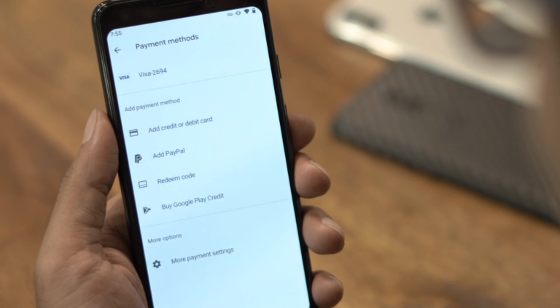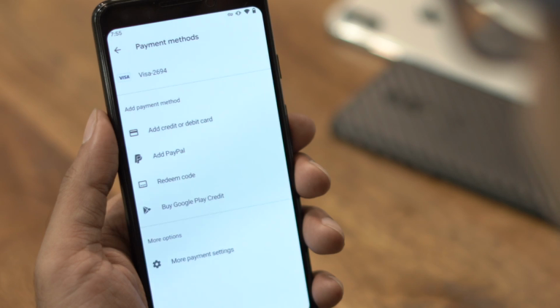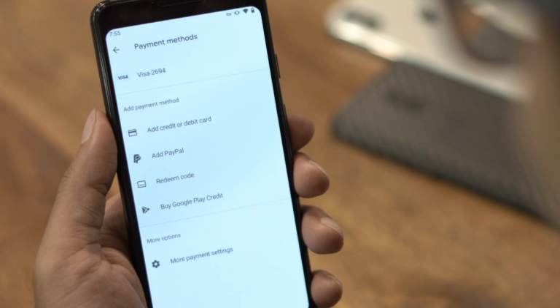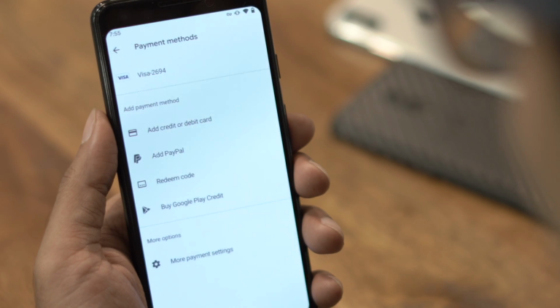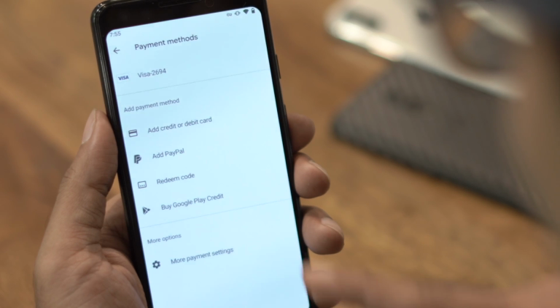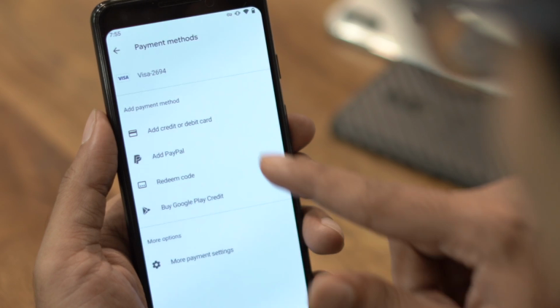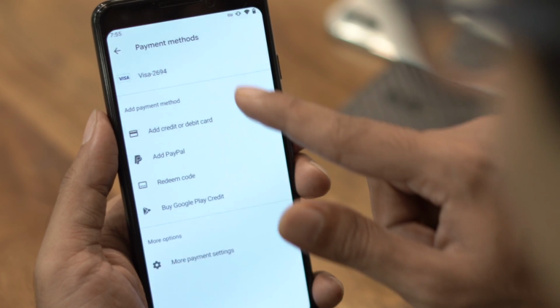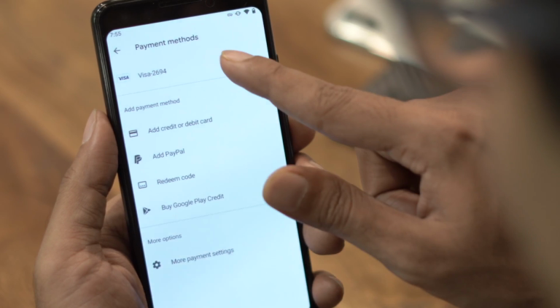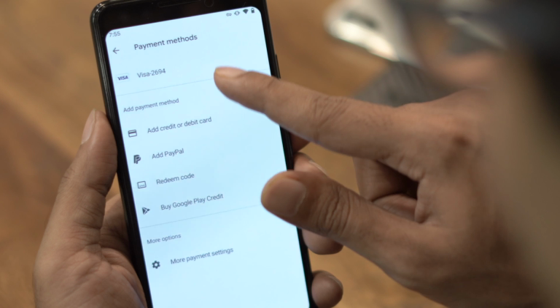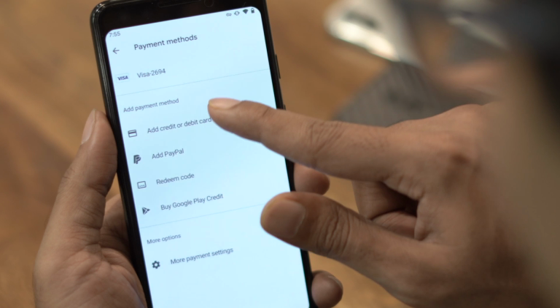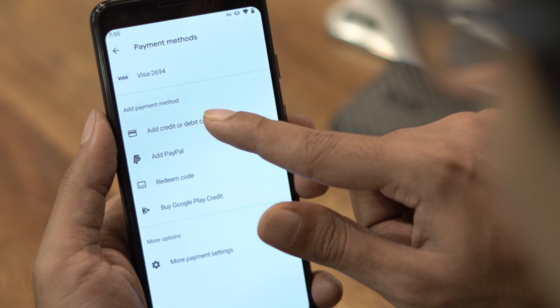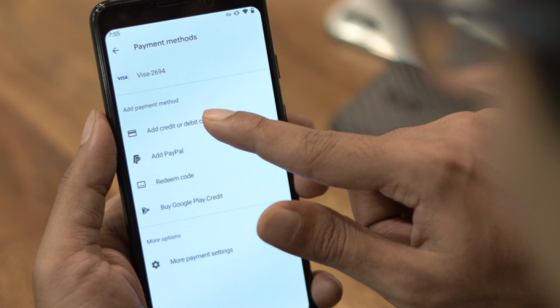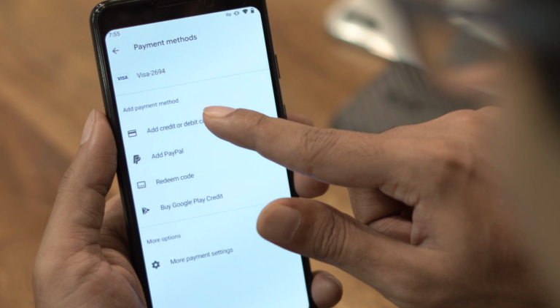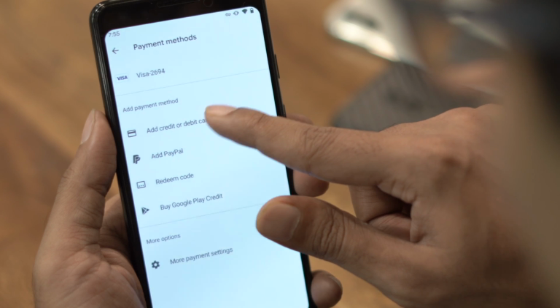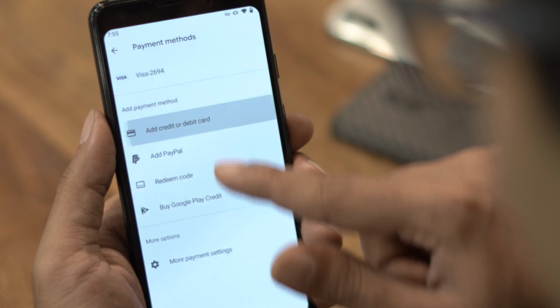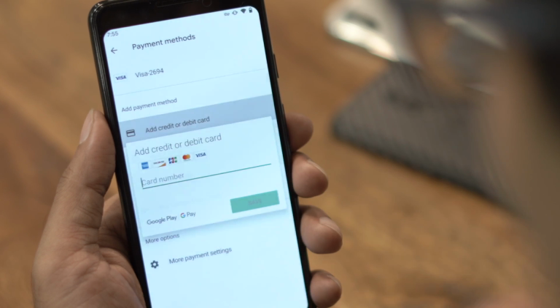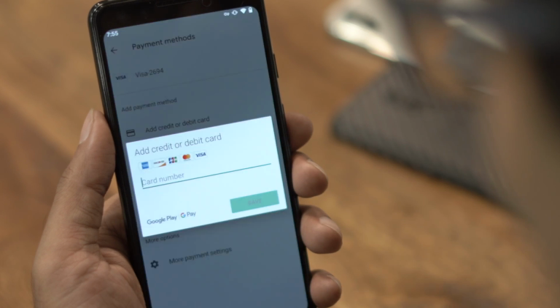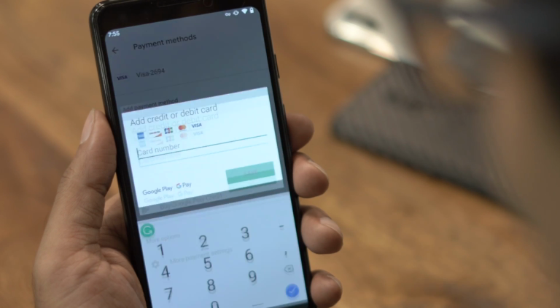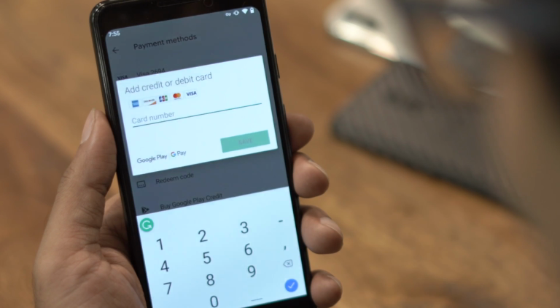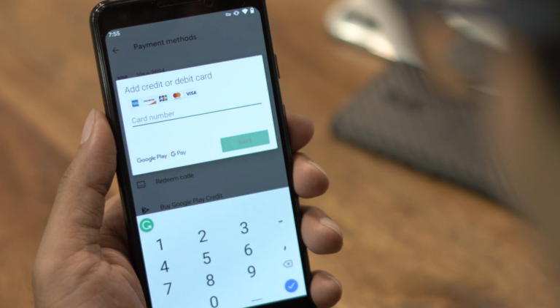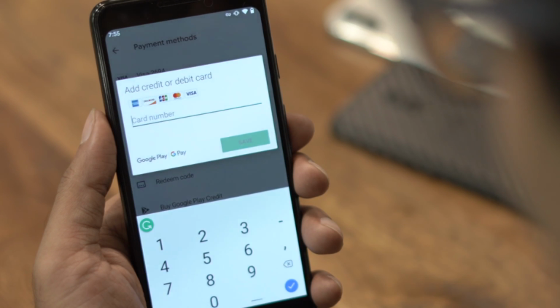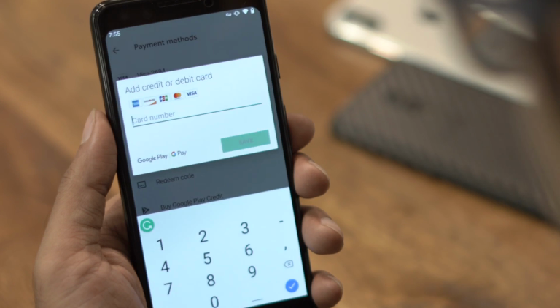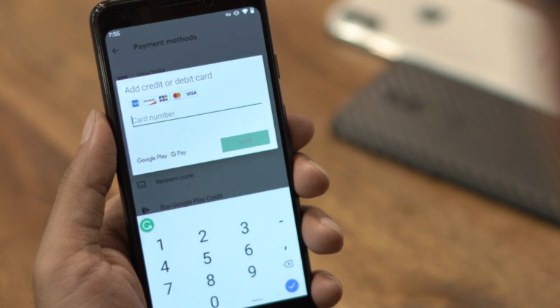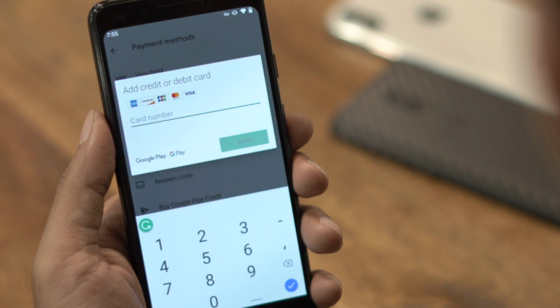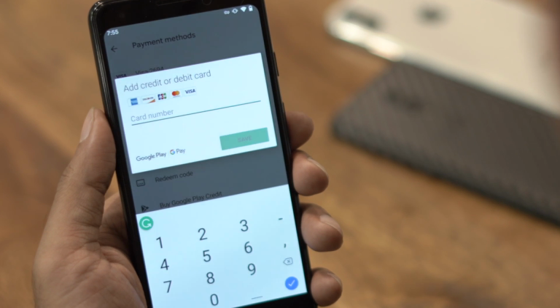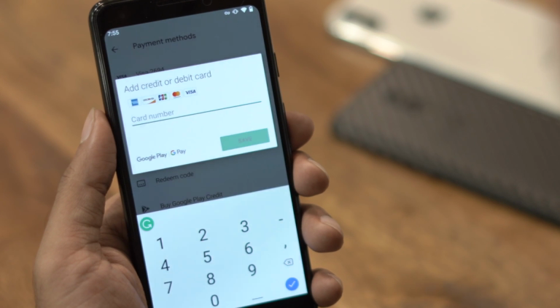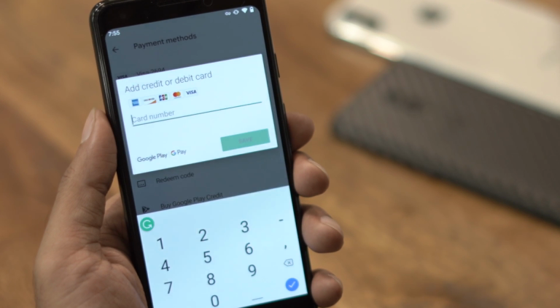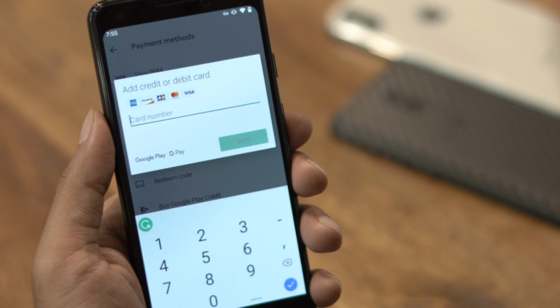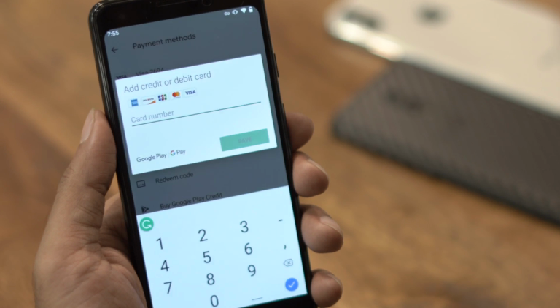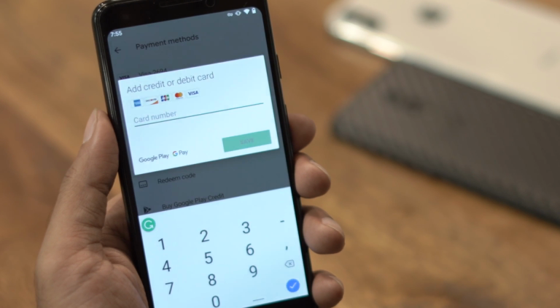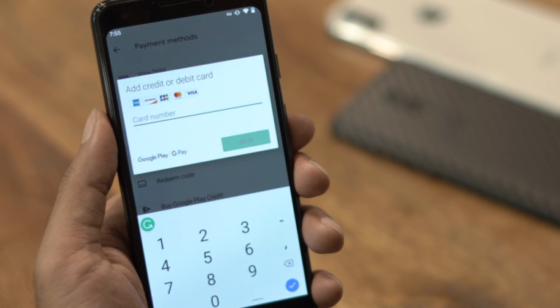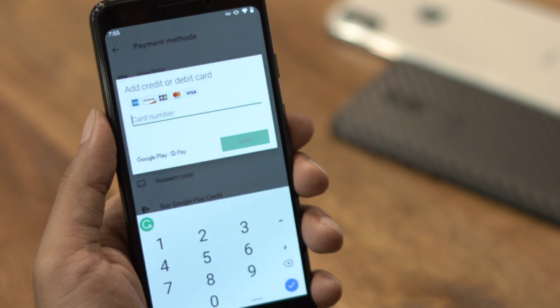Next, go to the payment option and tap on the add credit card or debit card option, then enter your card details.